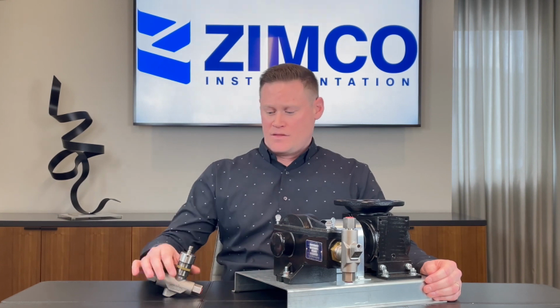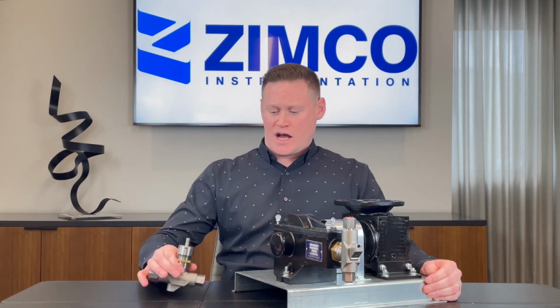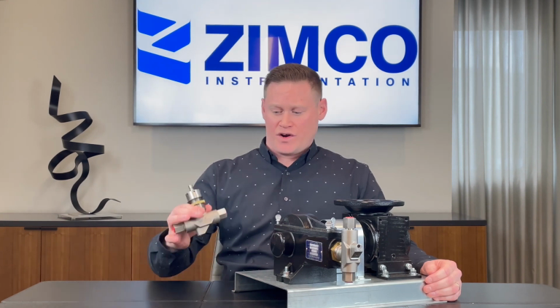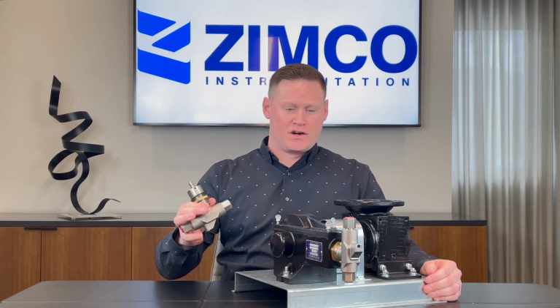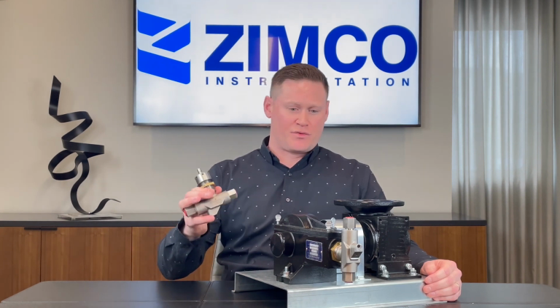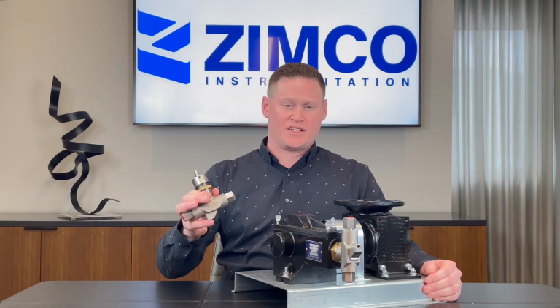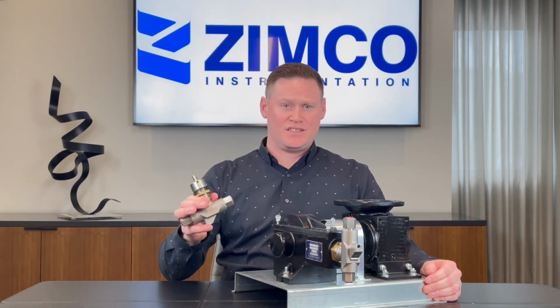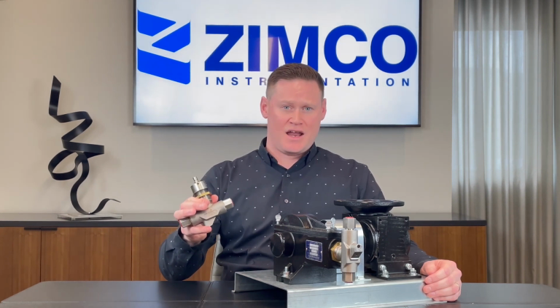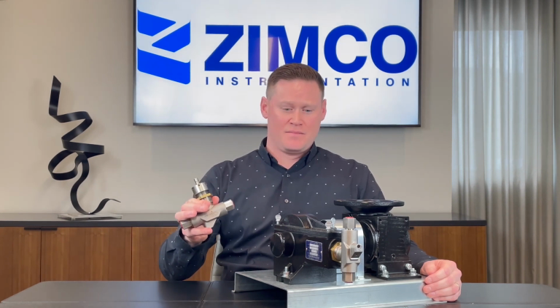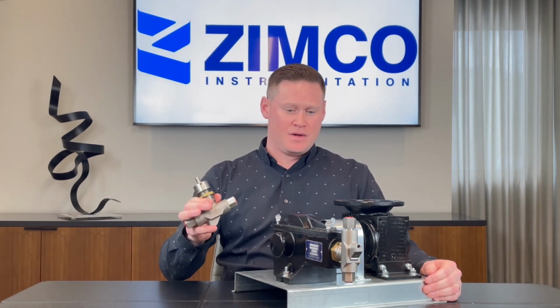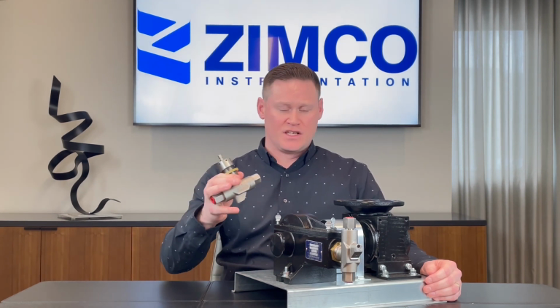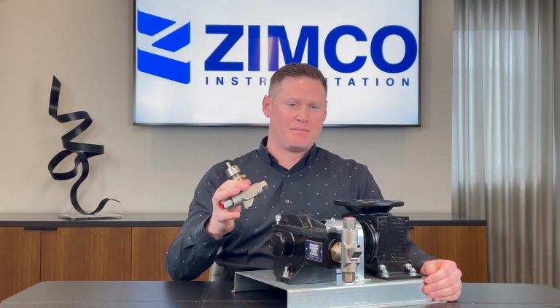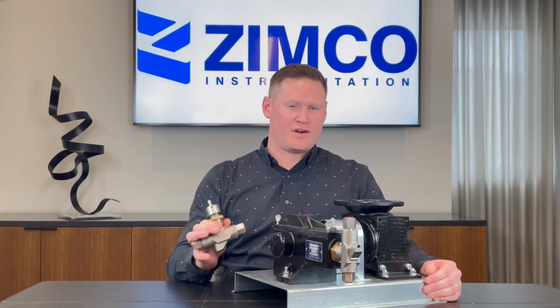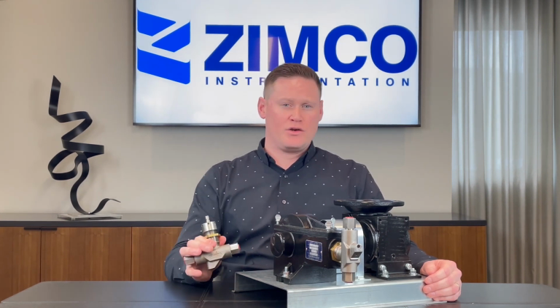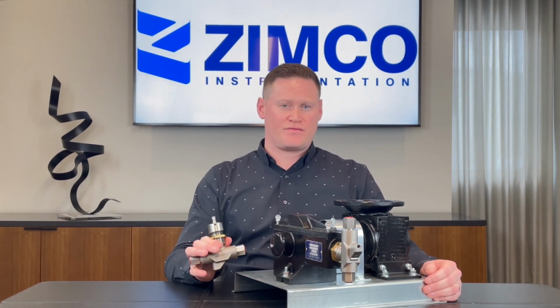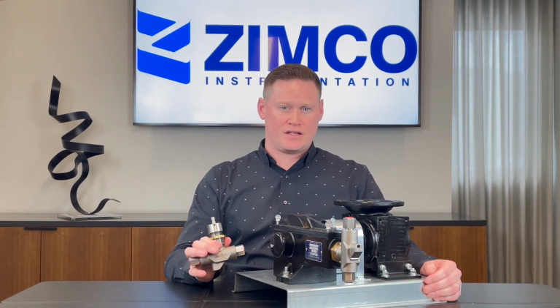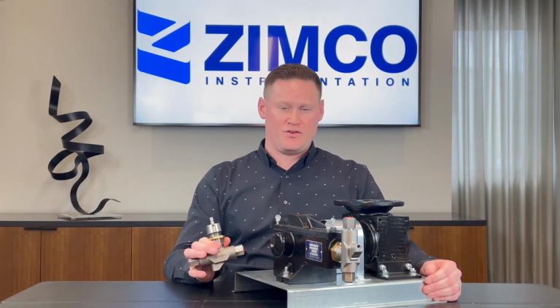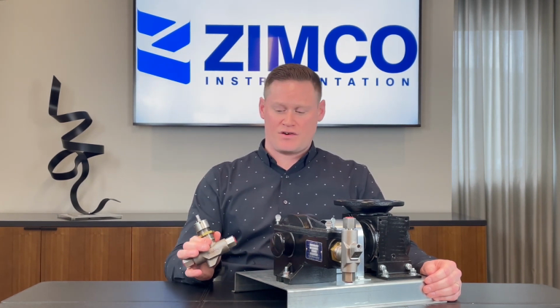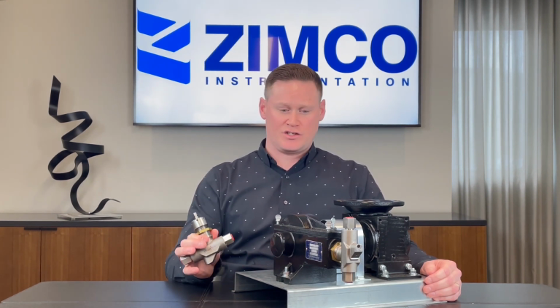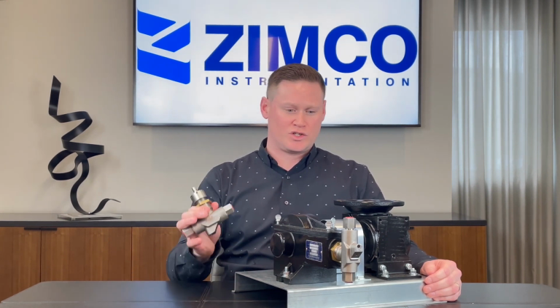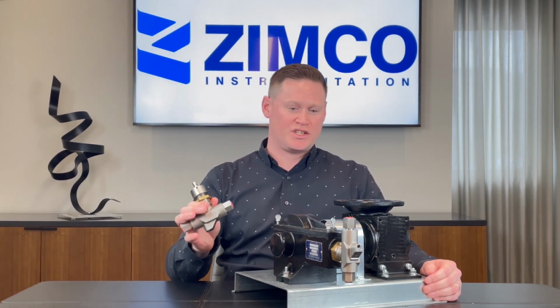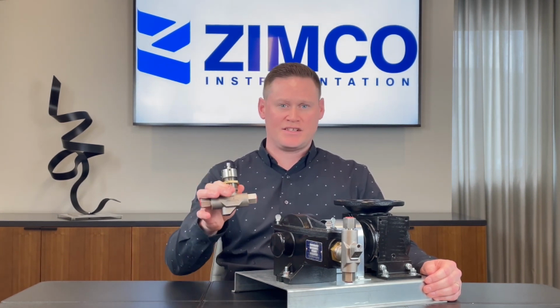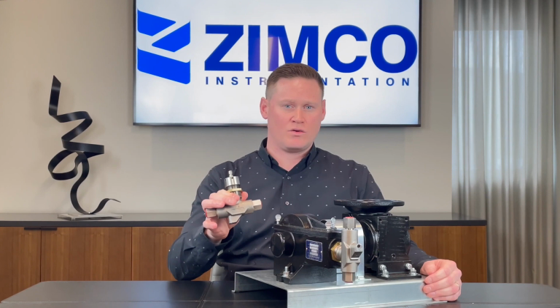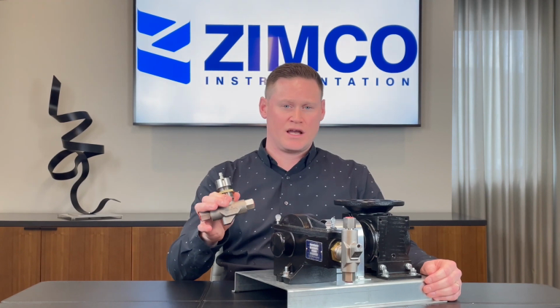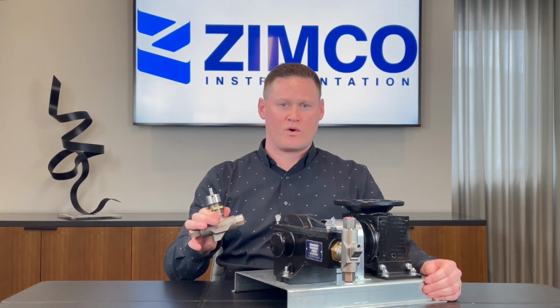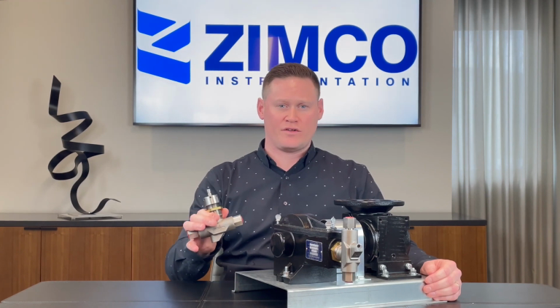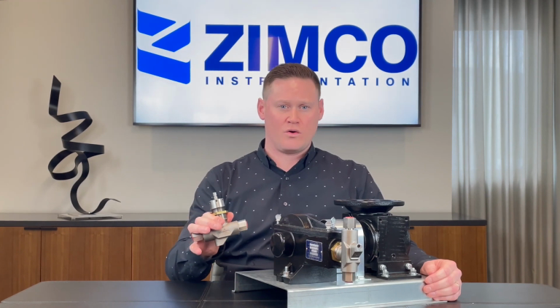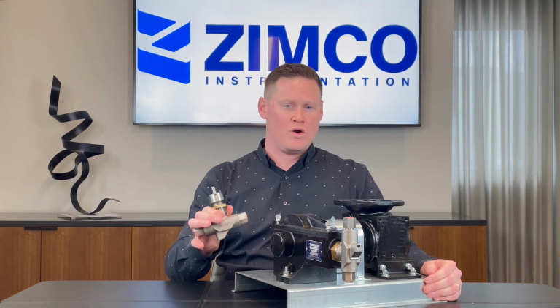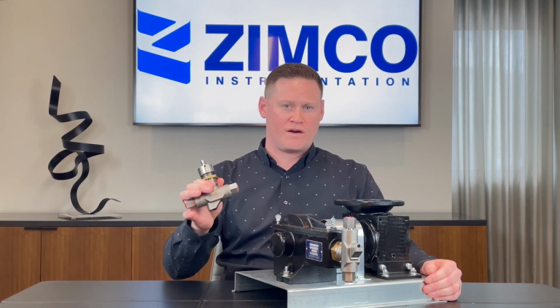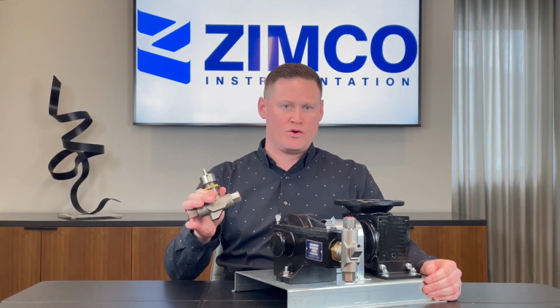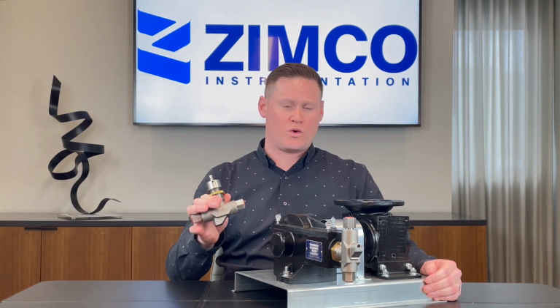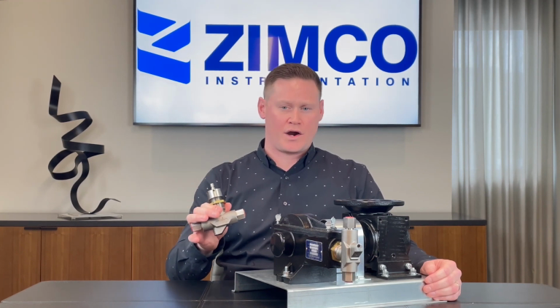This here is a 316 head. This pump is very user friendly if you ever had to switch the heads out to get more flow, whatever you require.